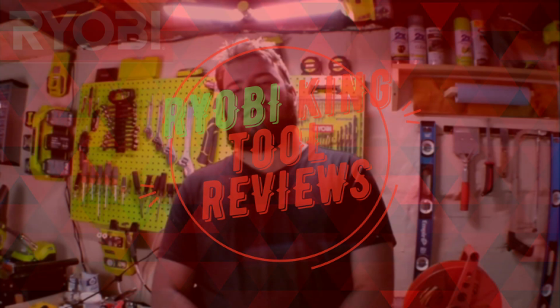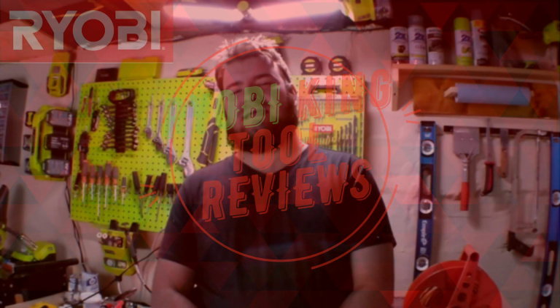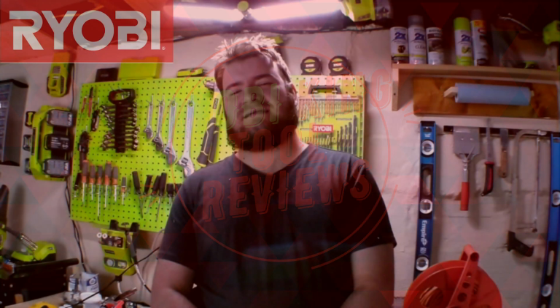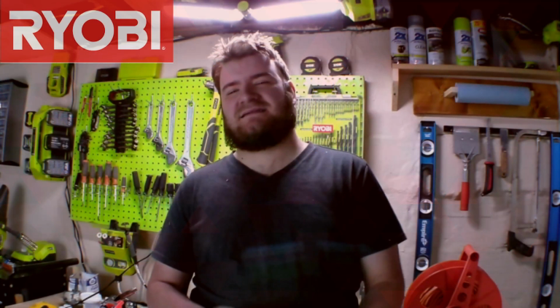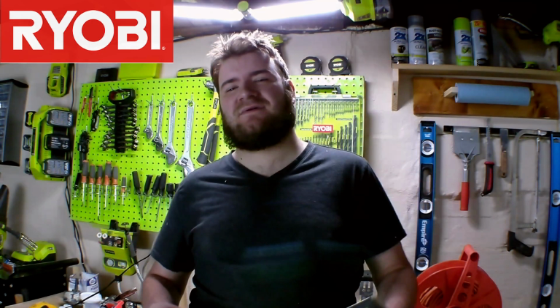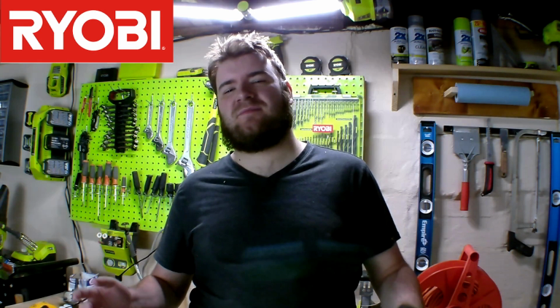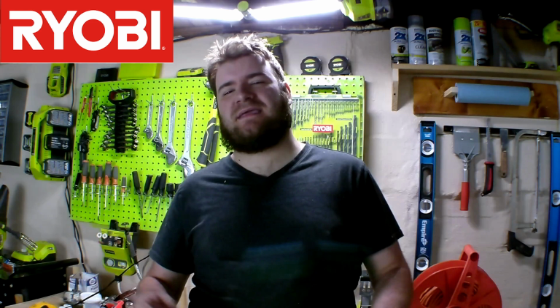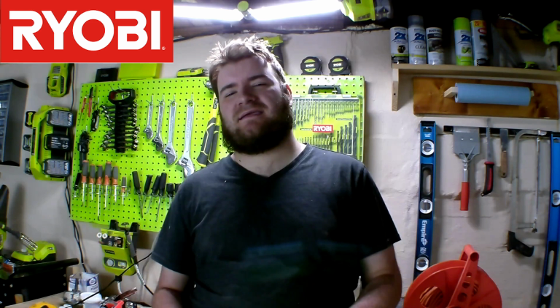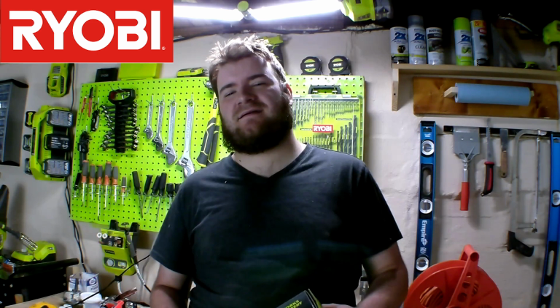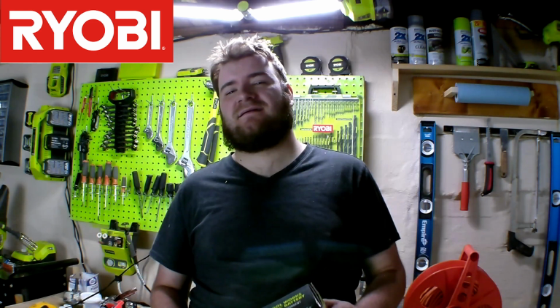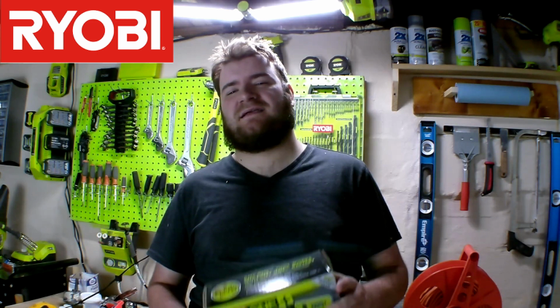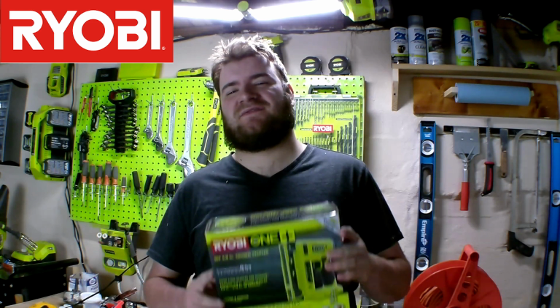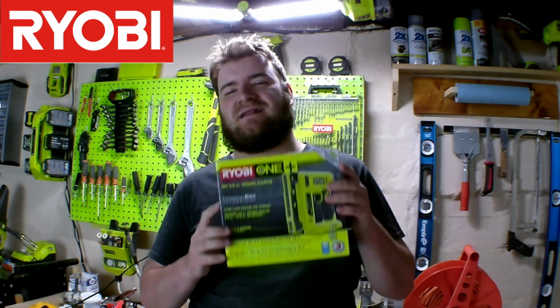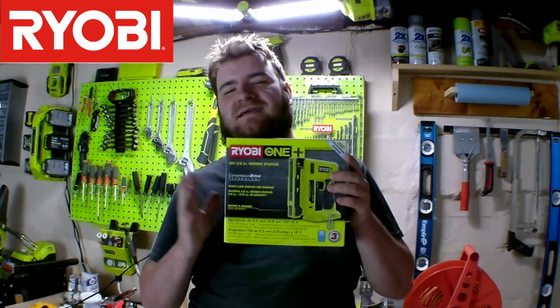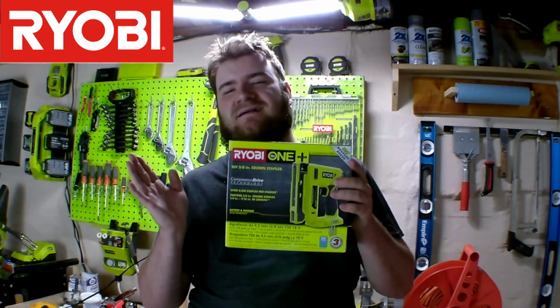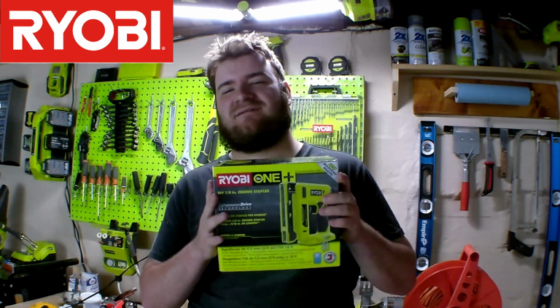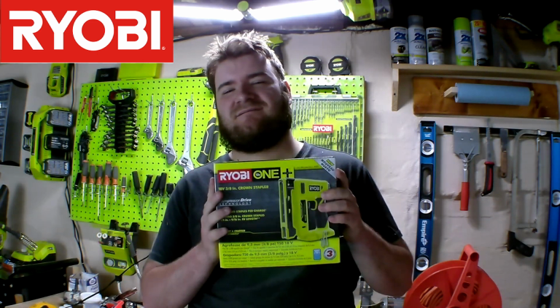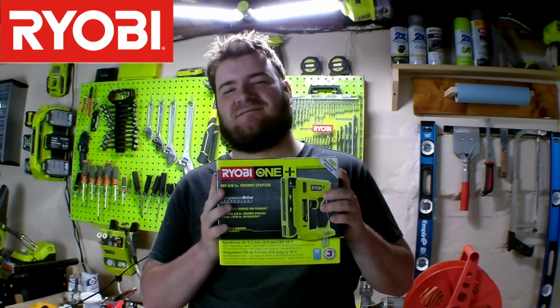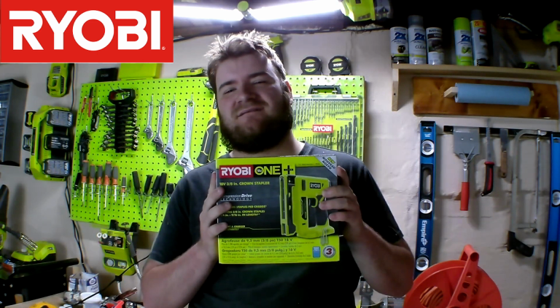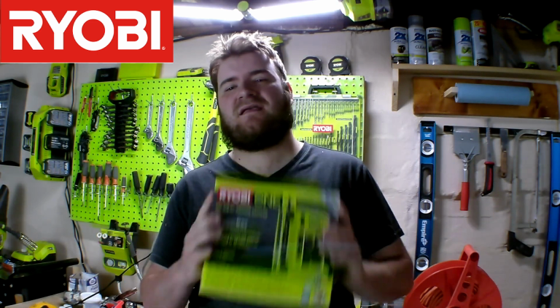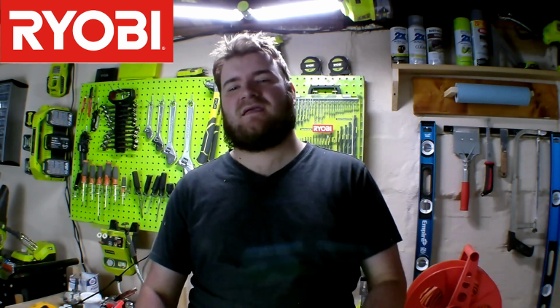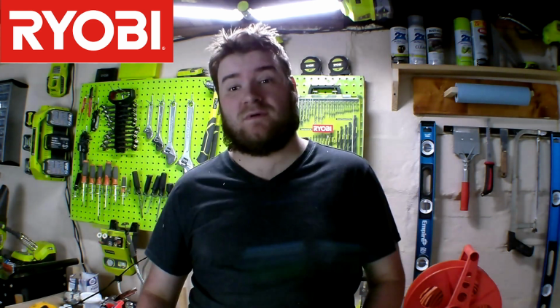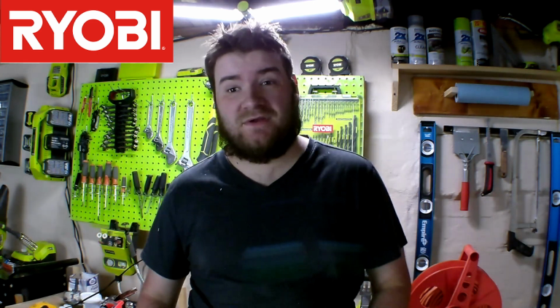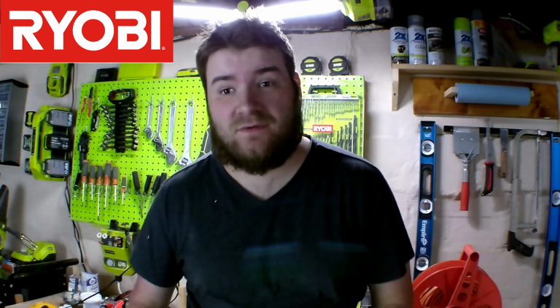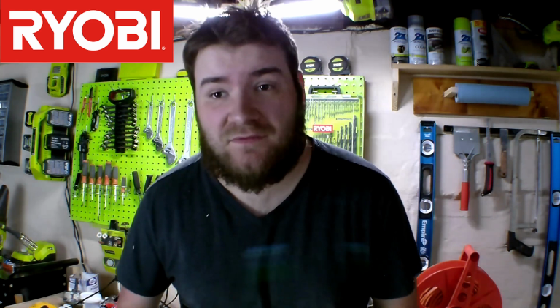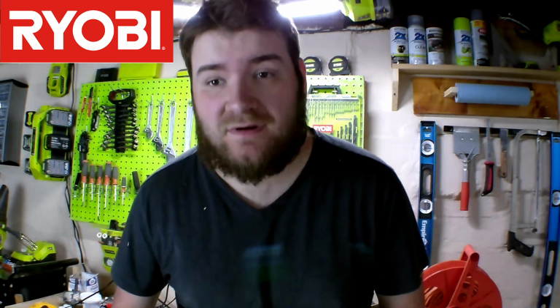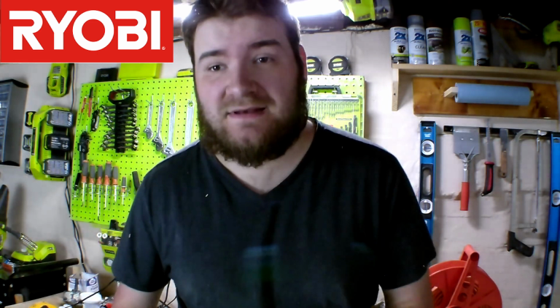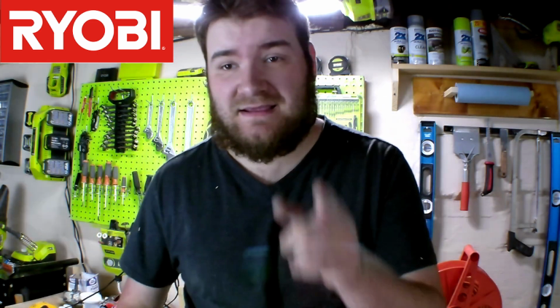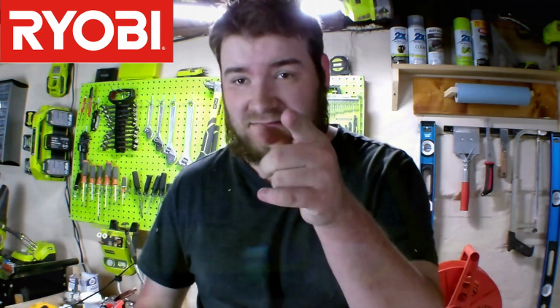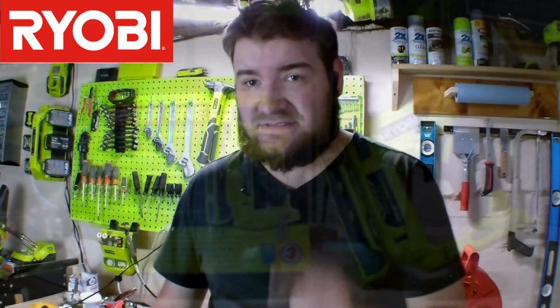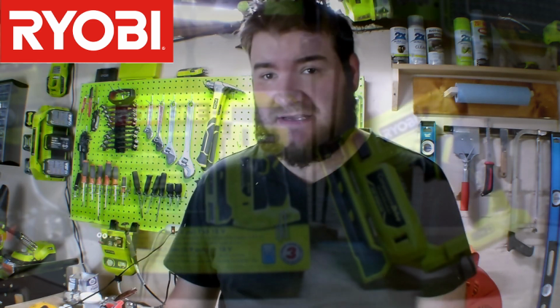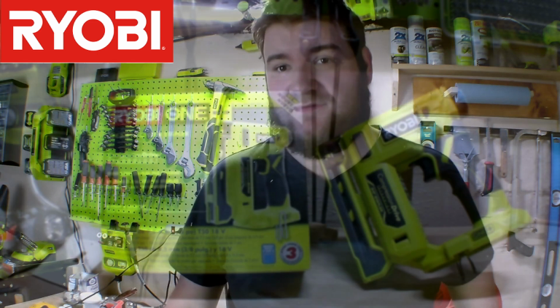Hey guys, Ryobi King here. It's finally here. We're going to be doing a review on it today. Stay tuned.